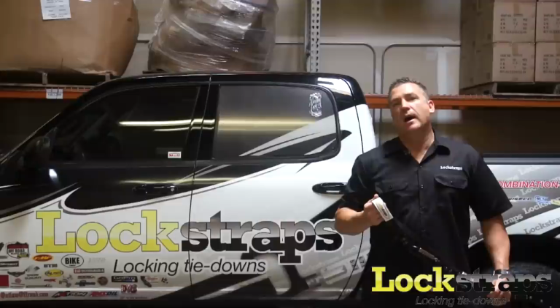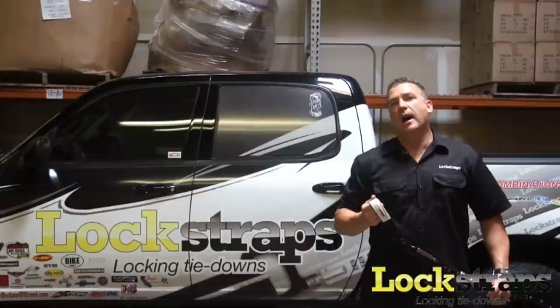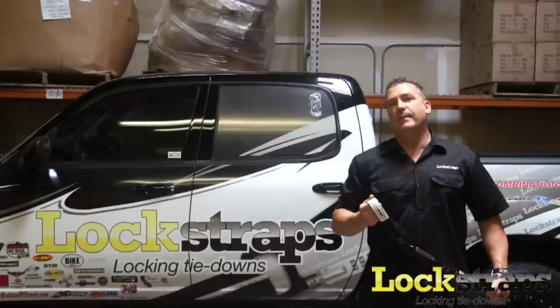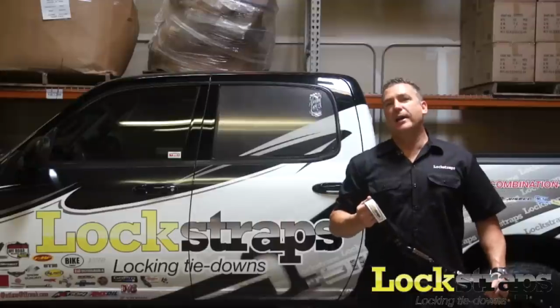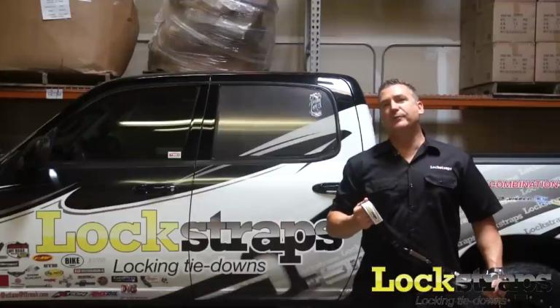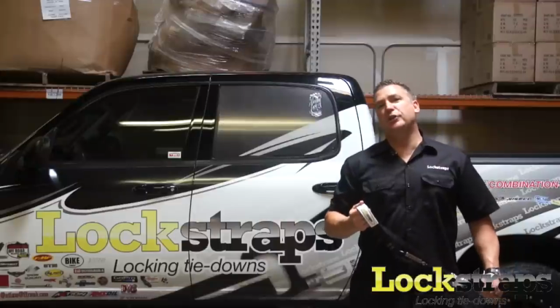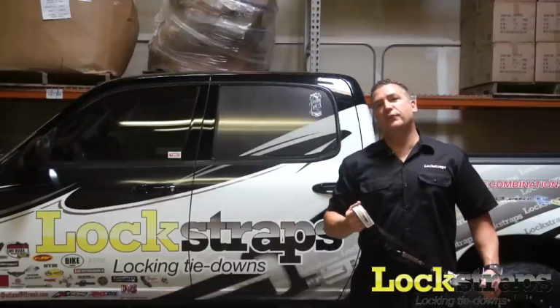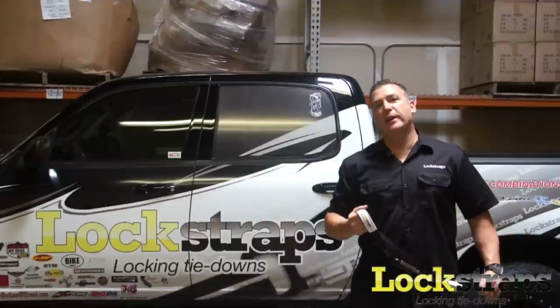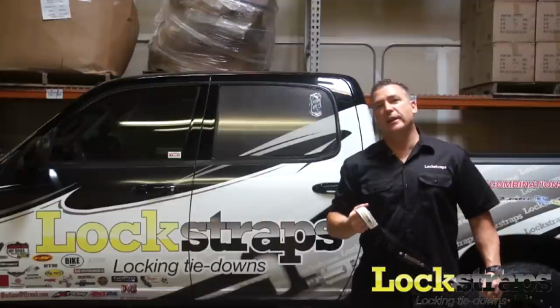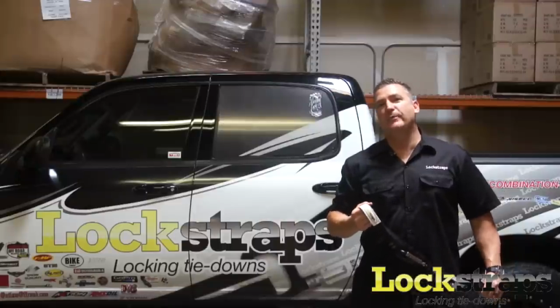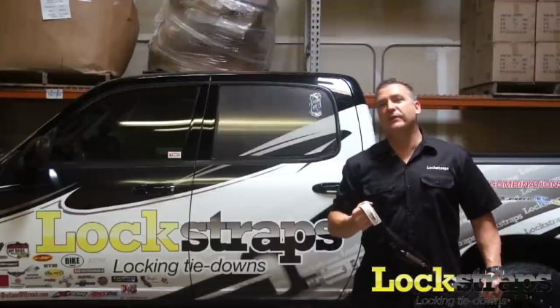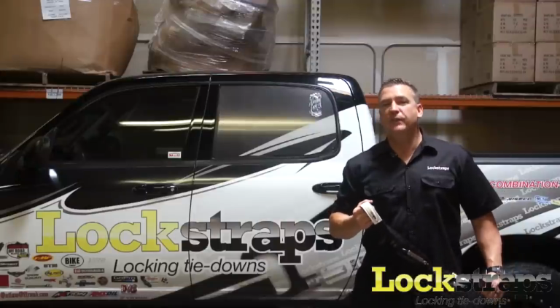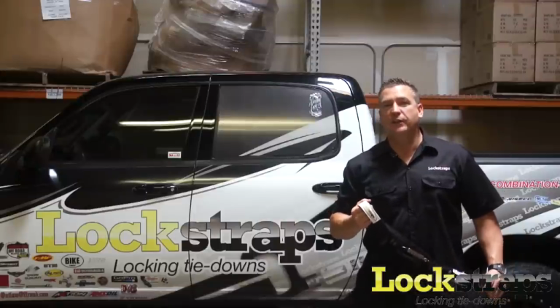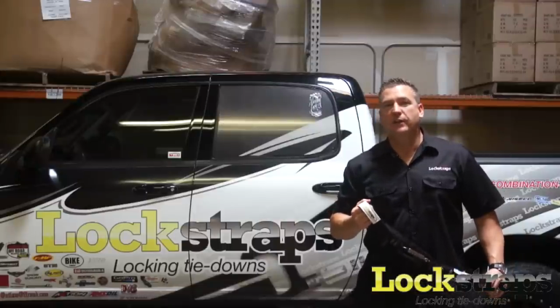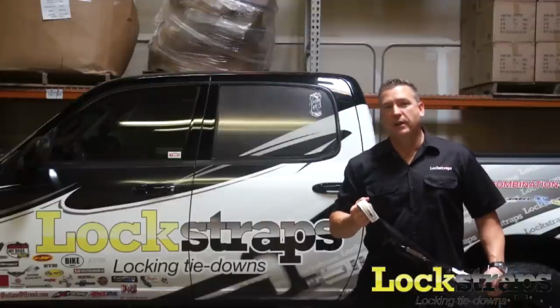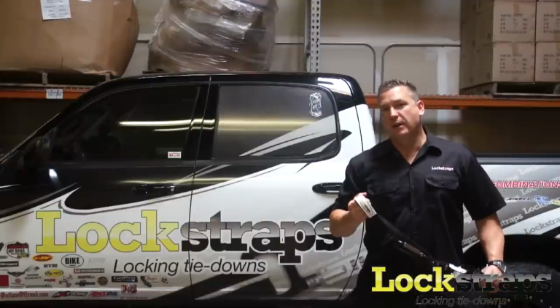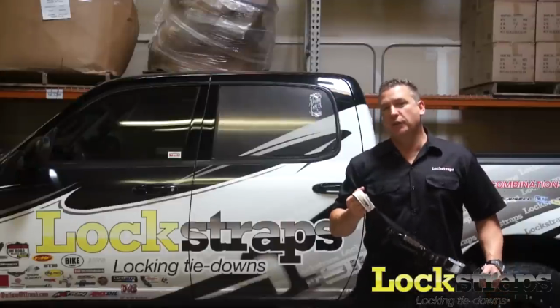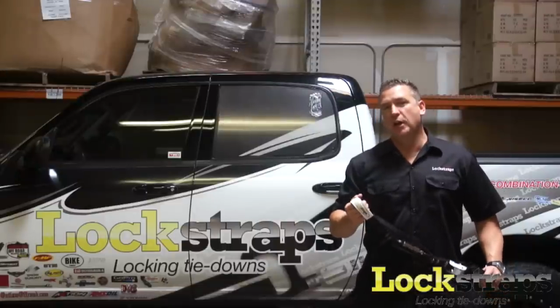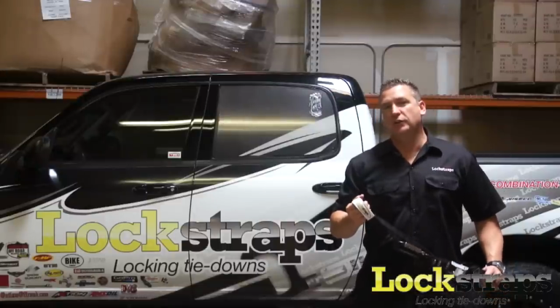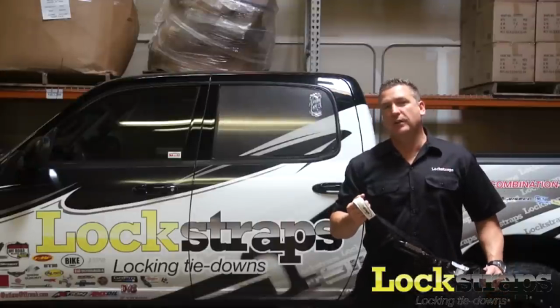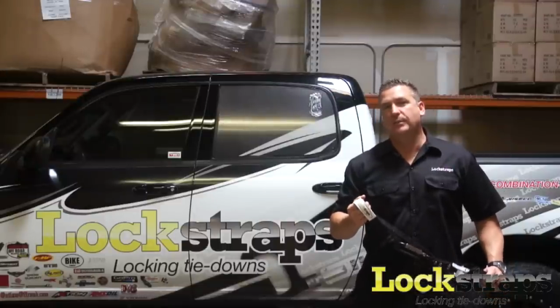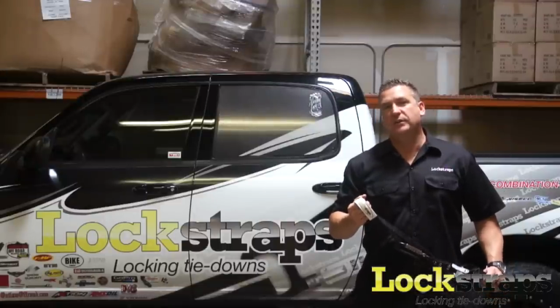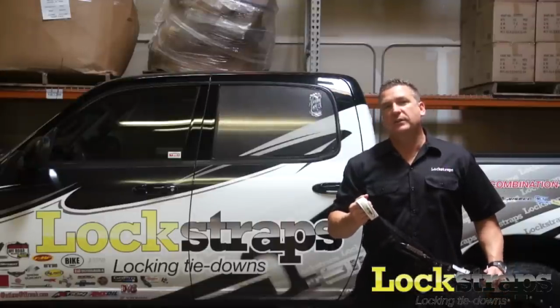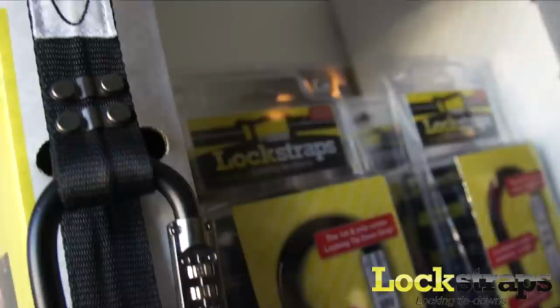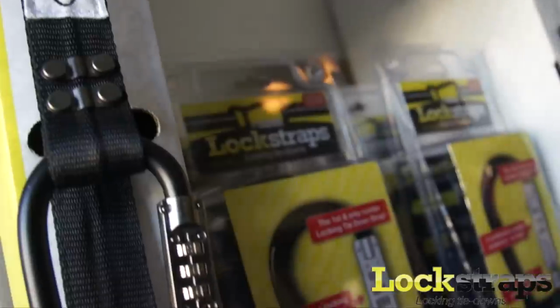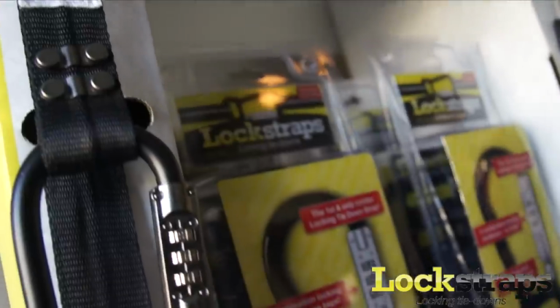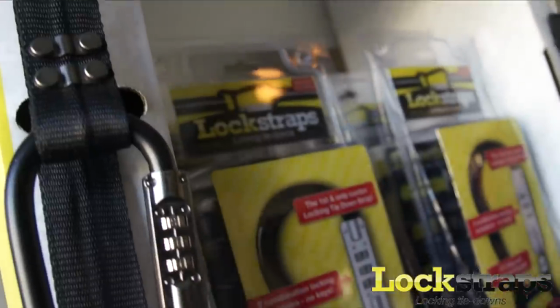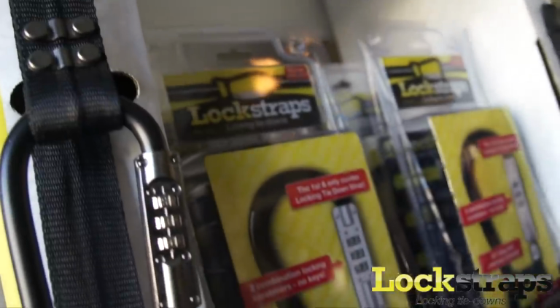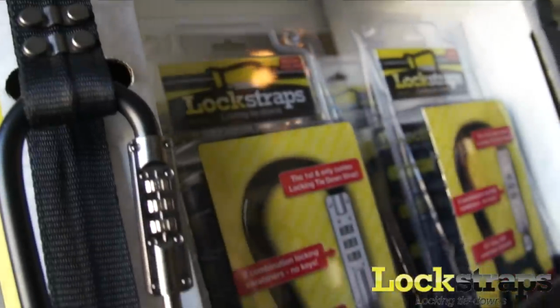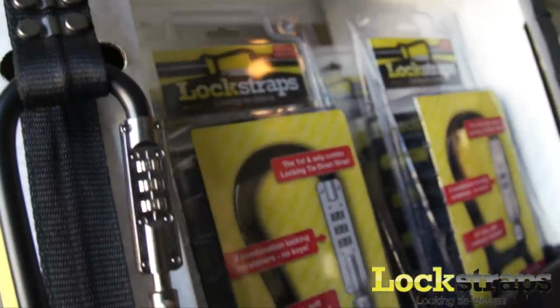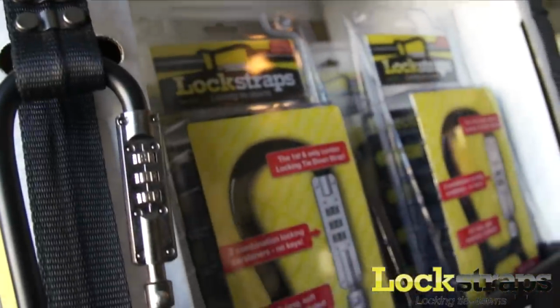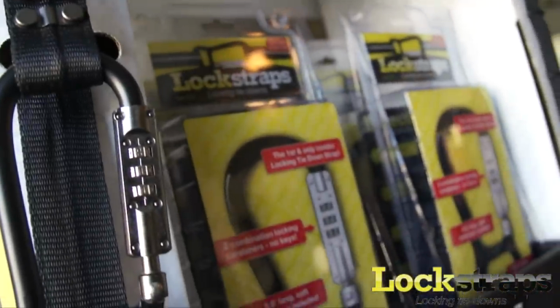Hi, my name is Jeff Cranny and I'm the inventor of the Lock Straps — locking tie-down straps.